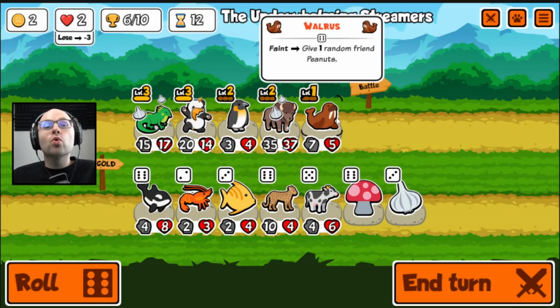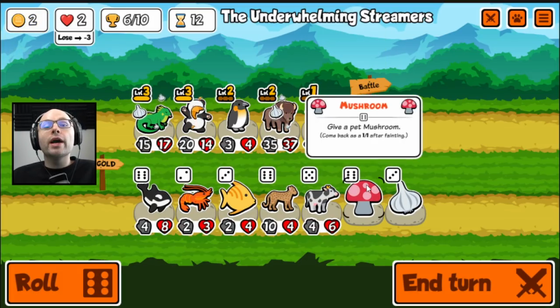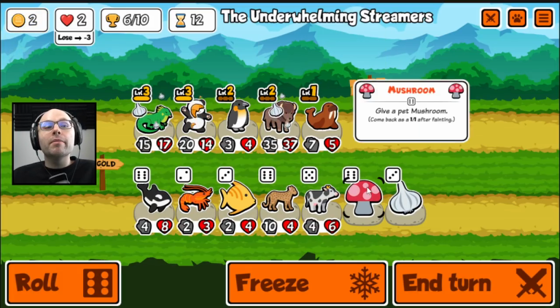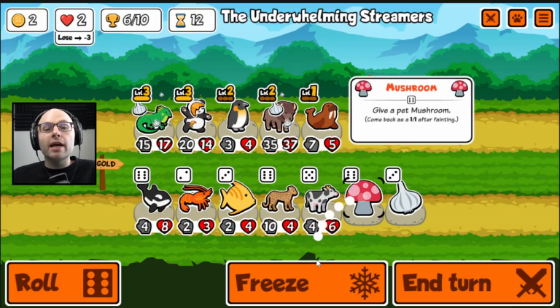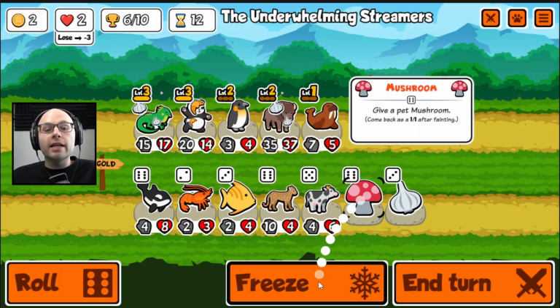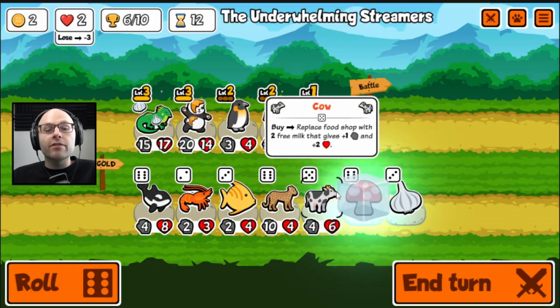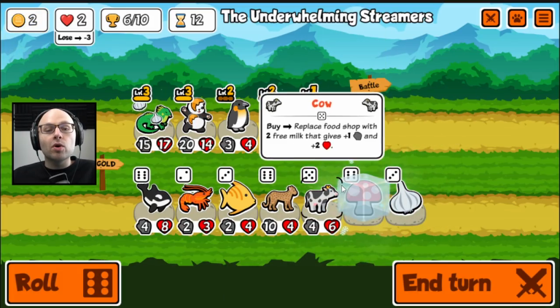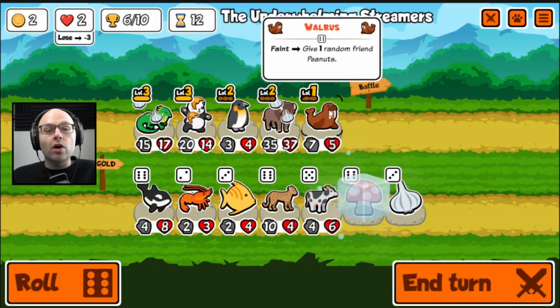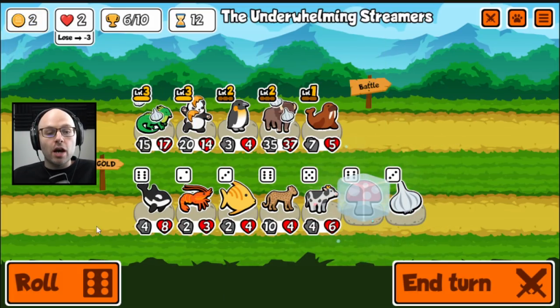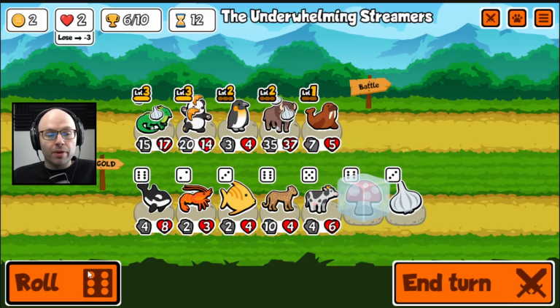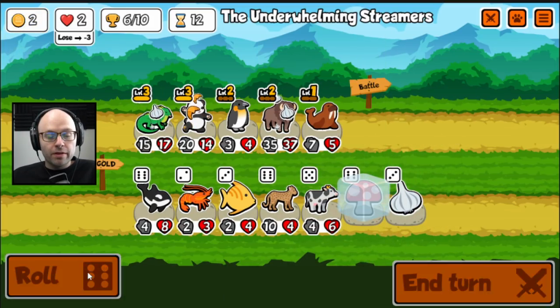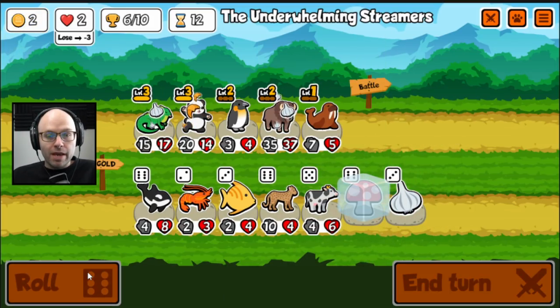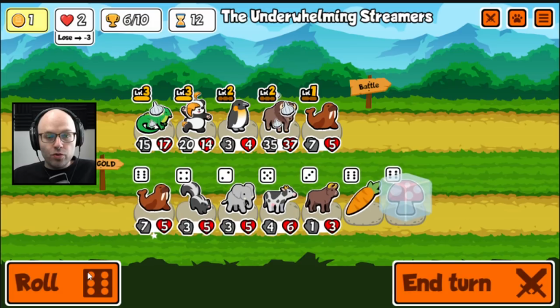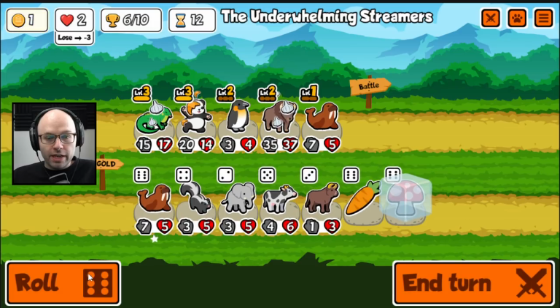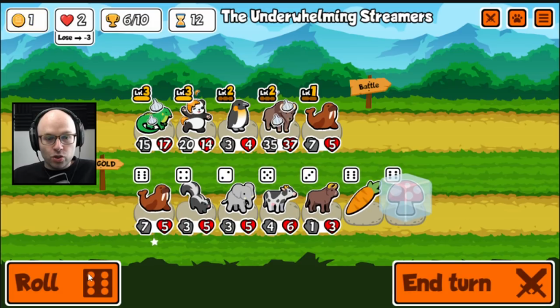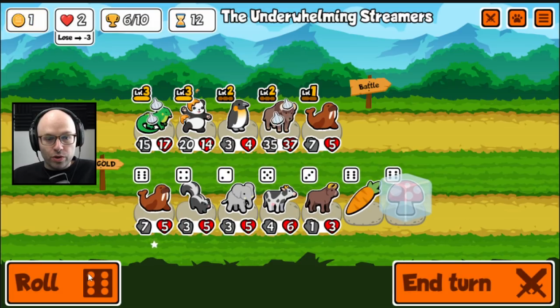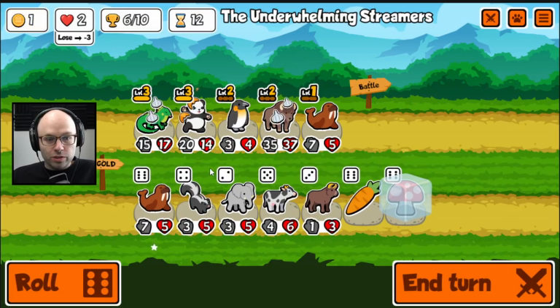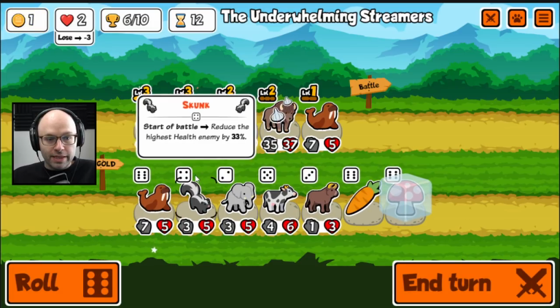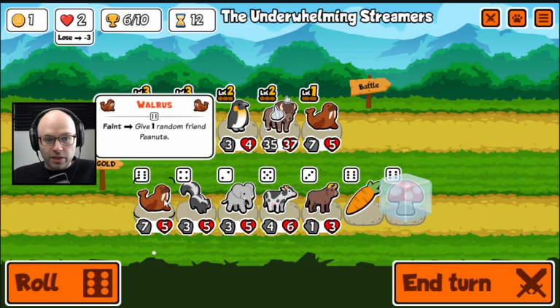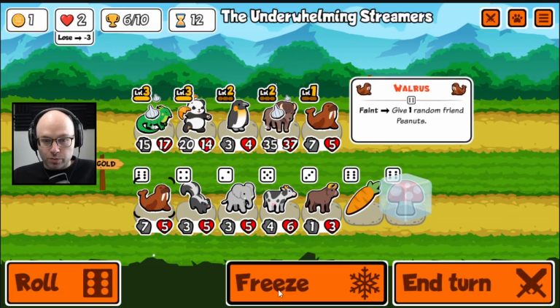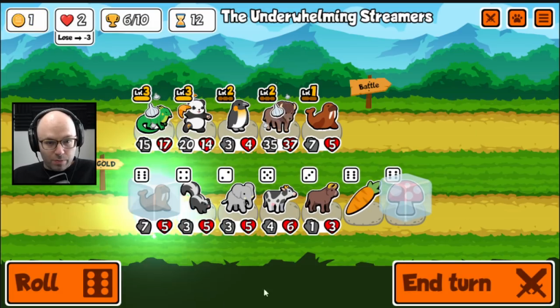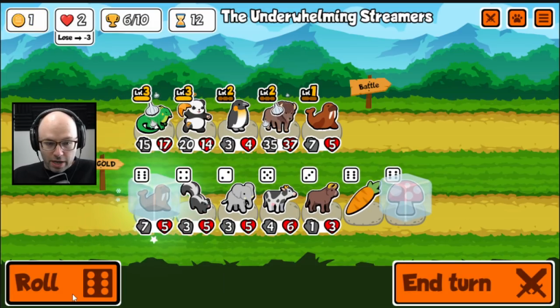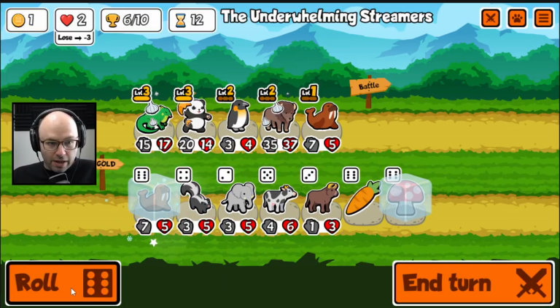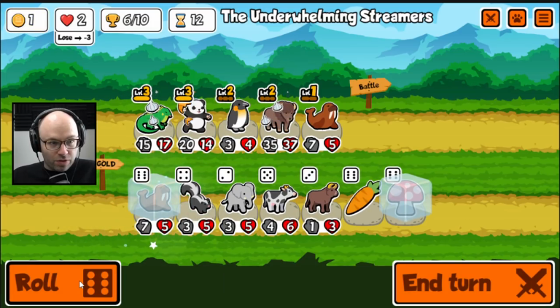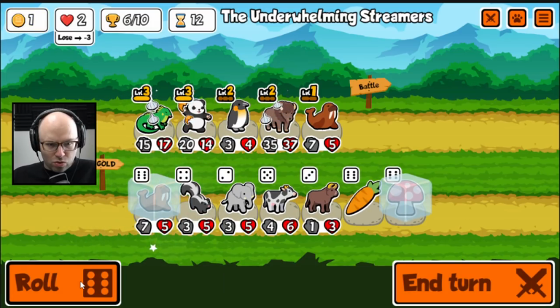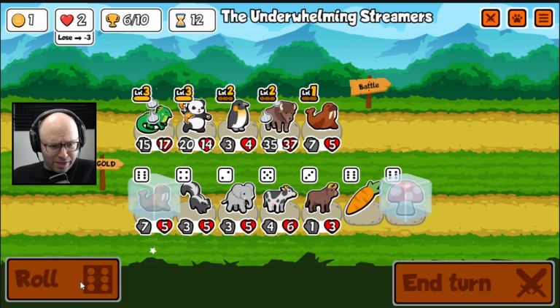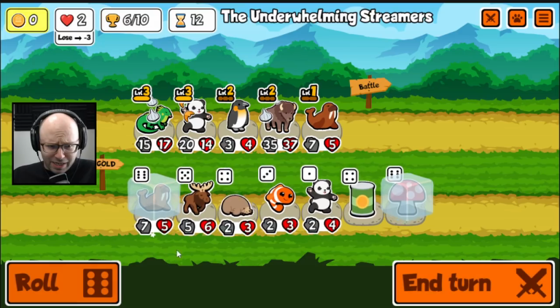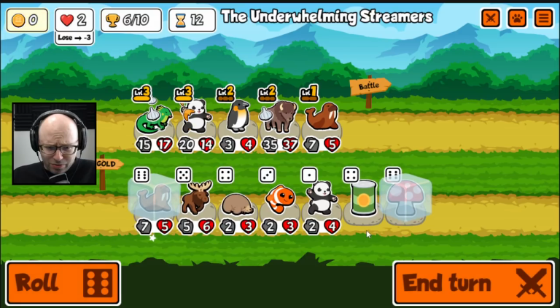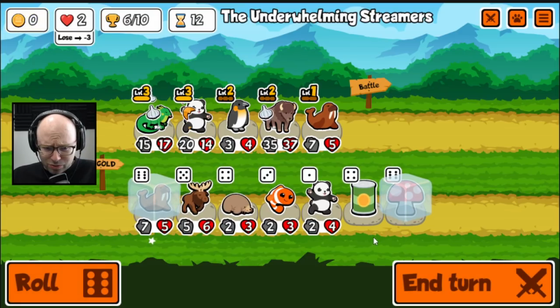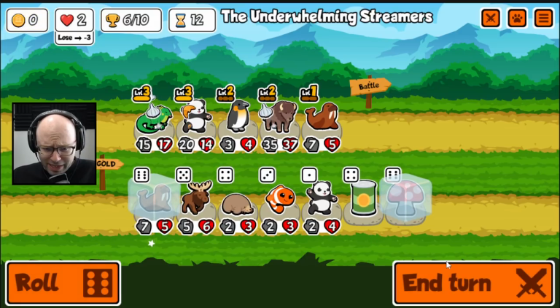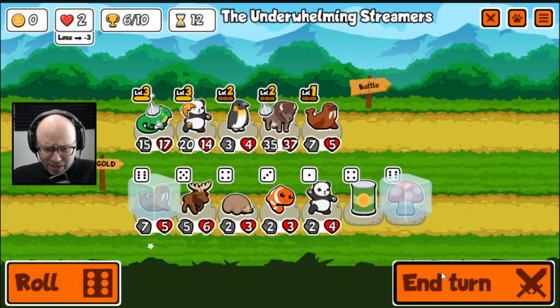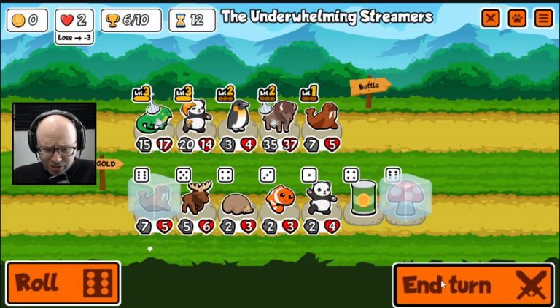Wait a minute — and then give them a 1-up. Maybe you could get 2 units with death touch. Maybe you could get 3 units with death touch.